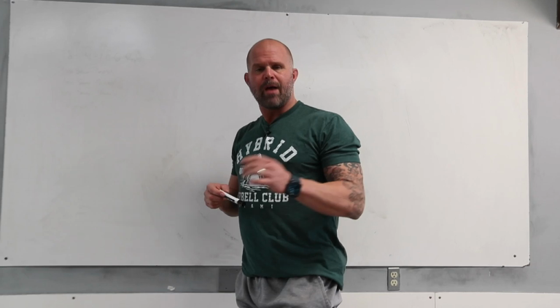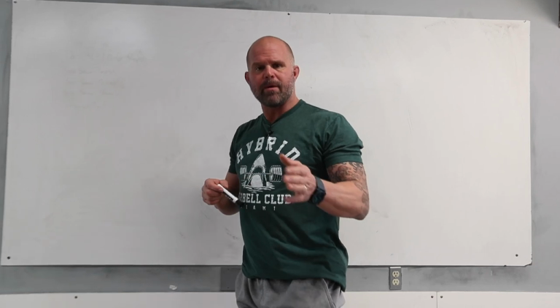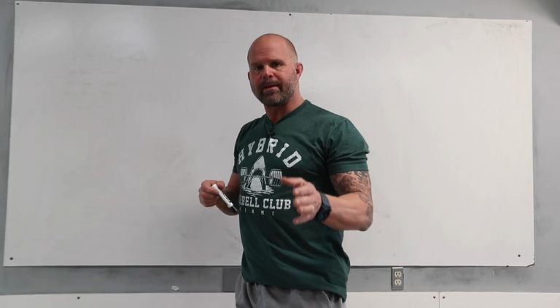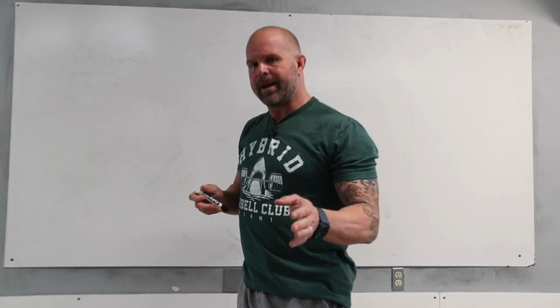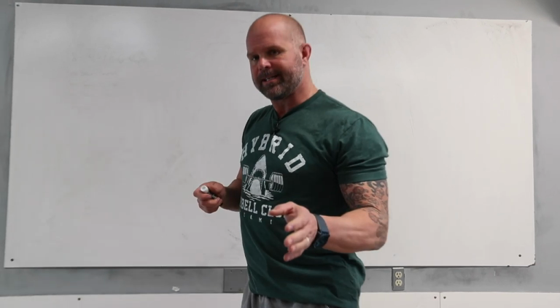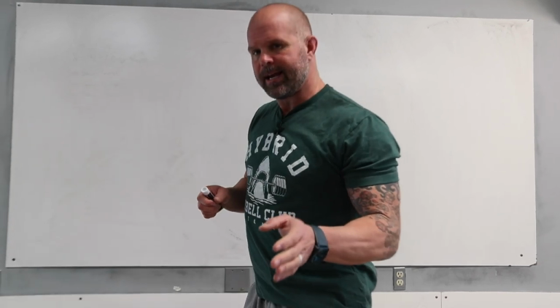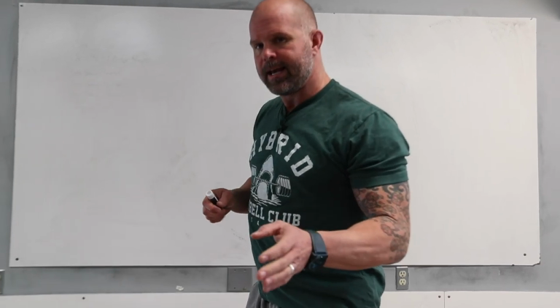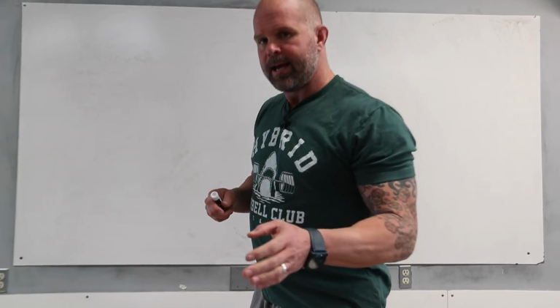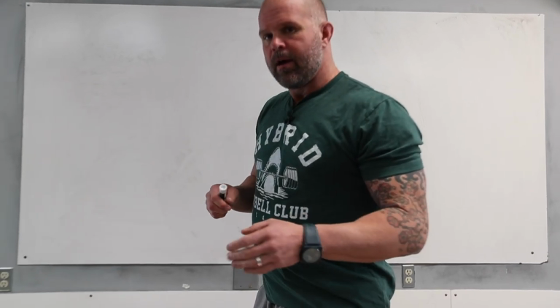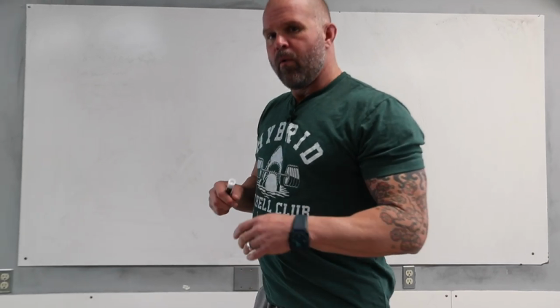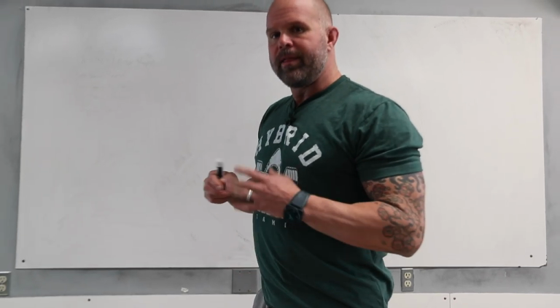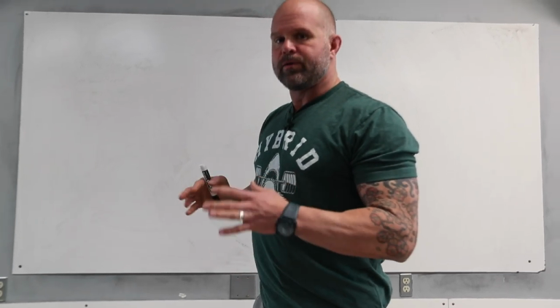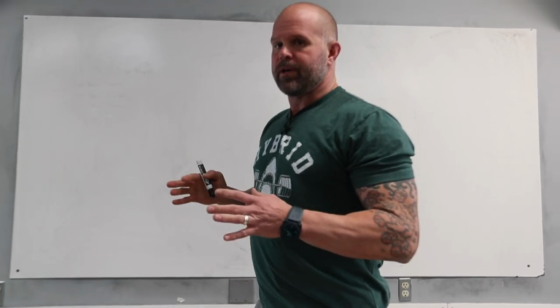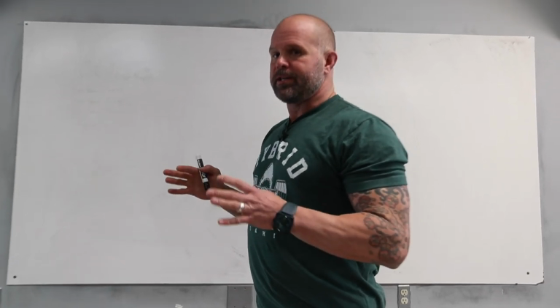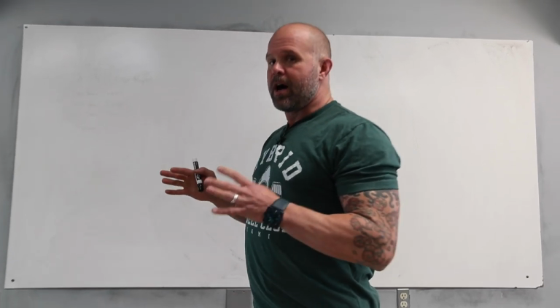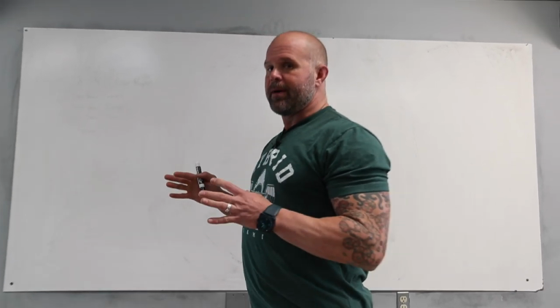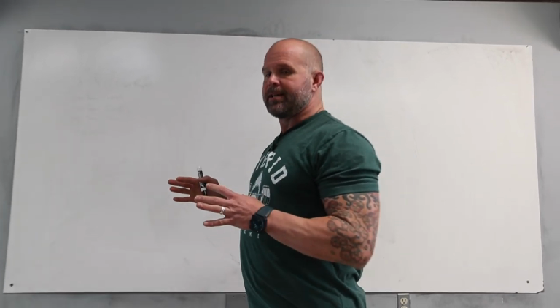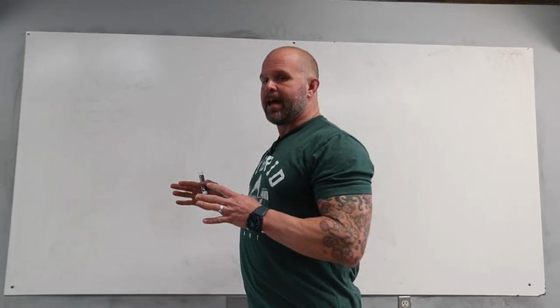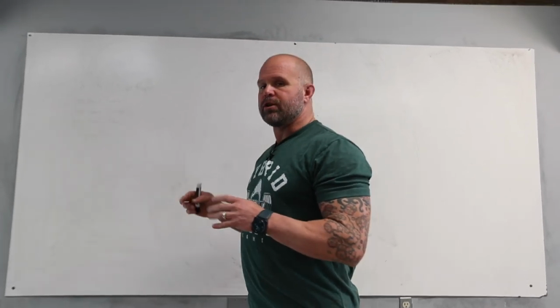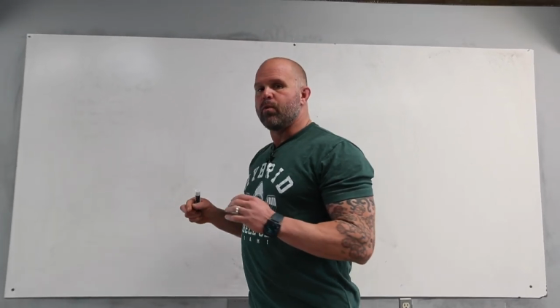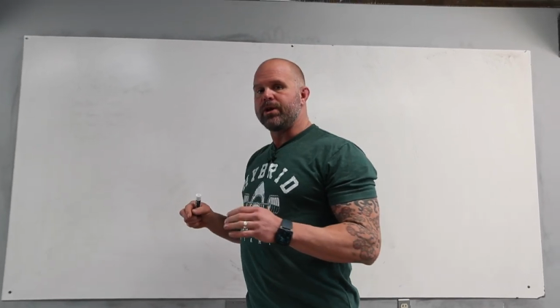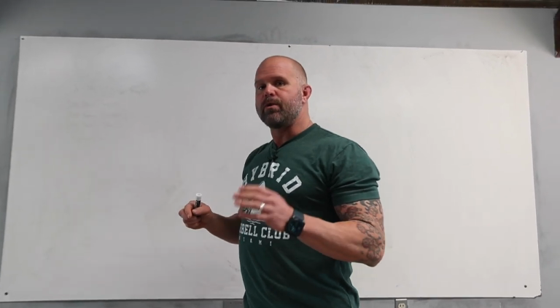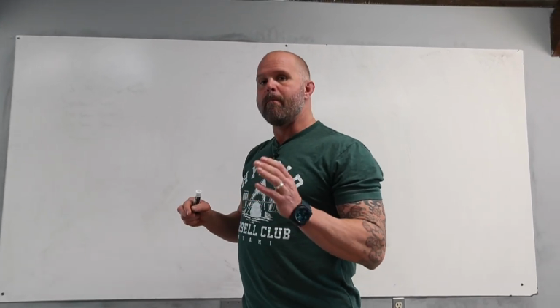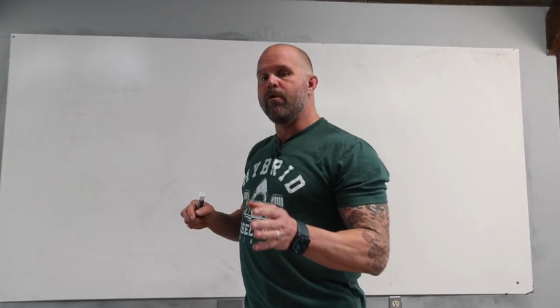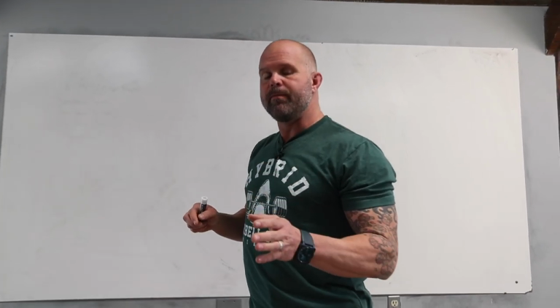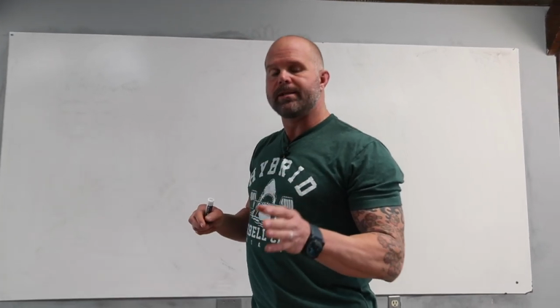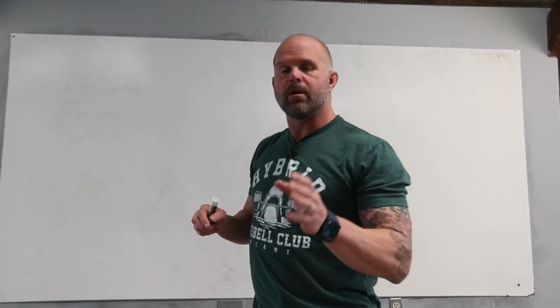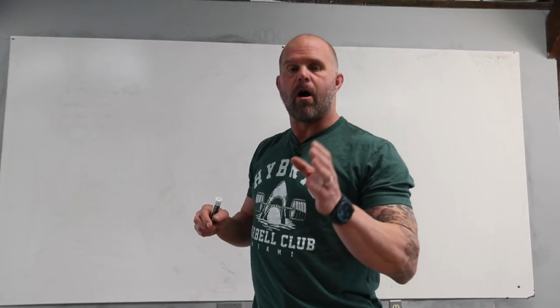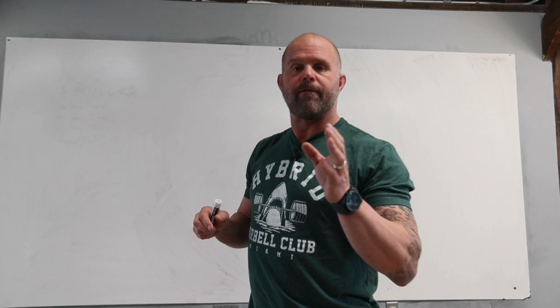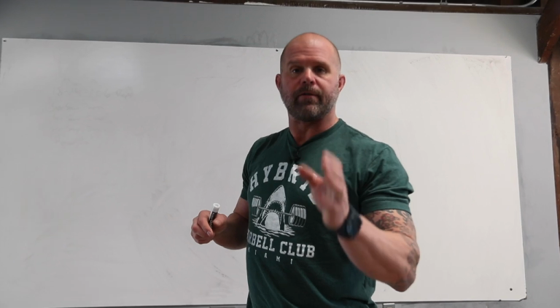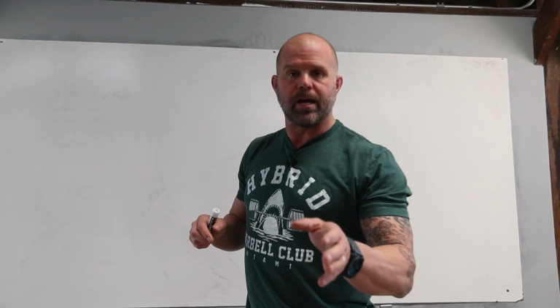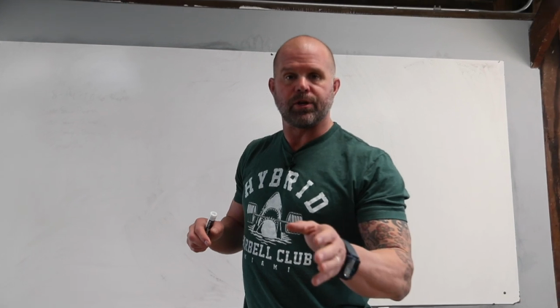Hey, welcome back to the Ready State. One of the things we're going to talk about today is which movements are foundational.